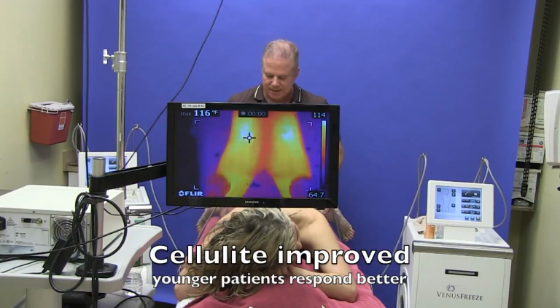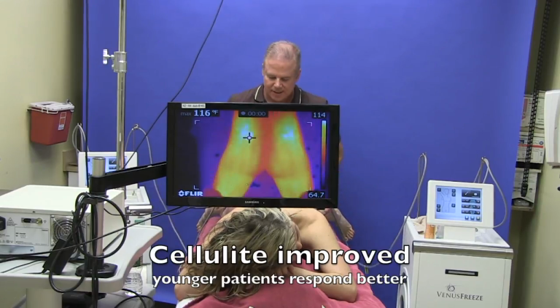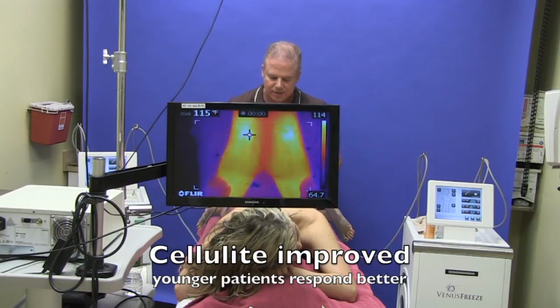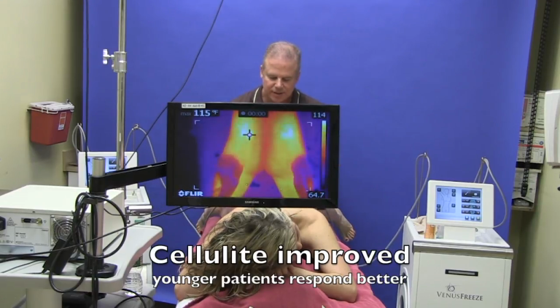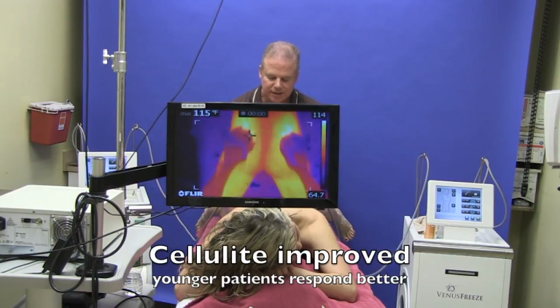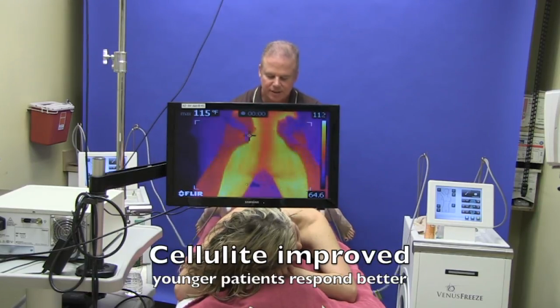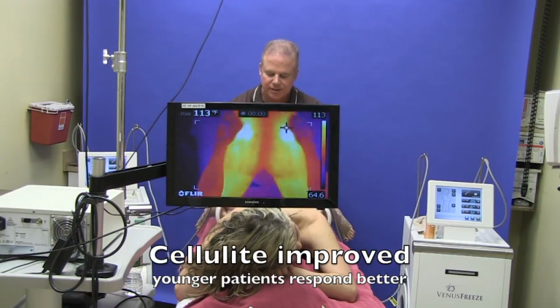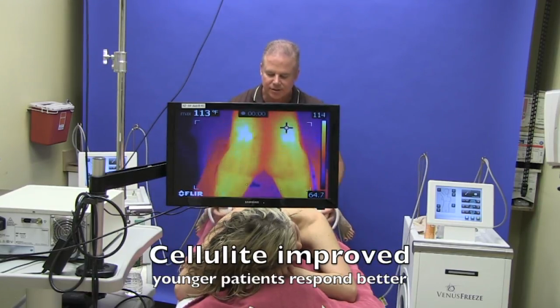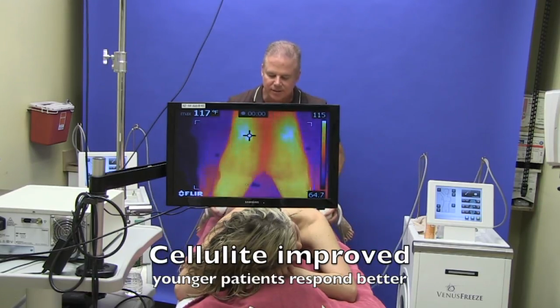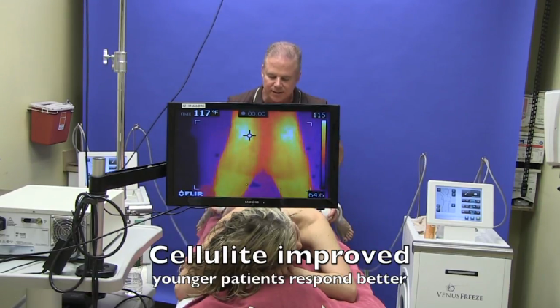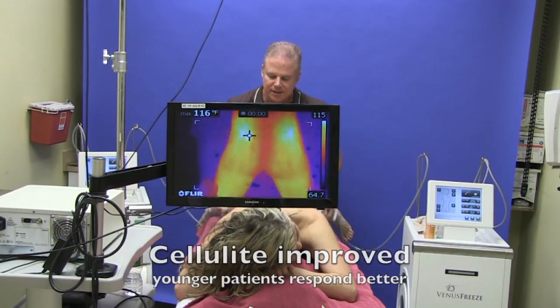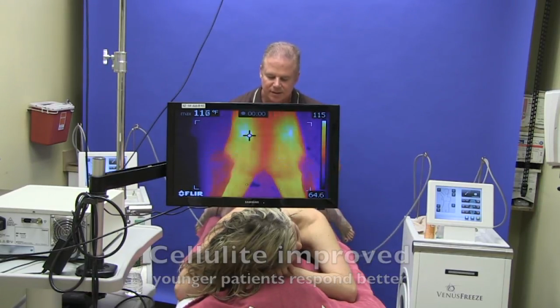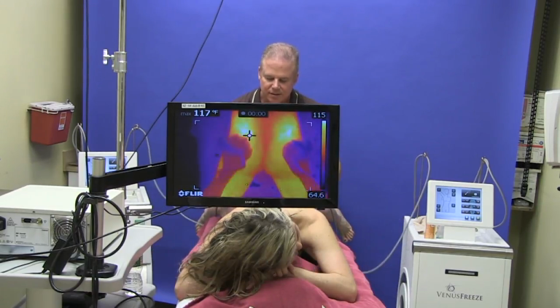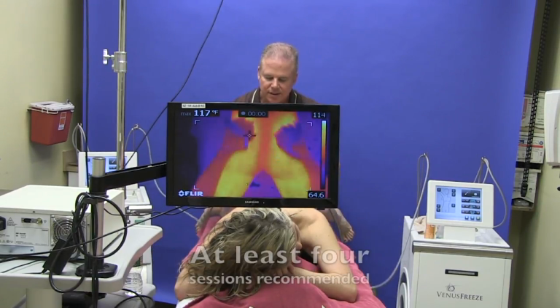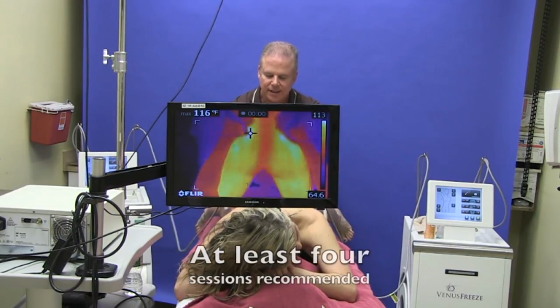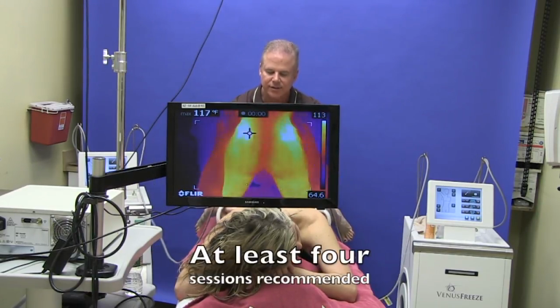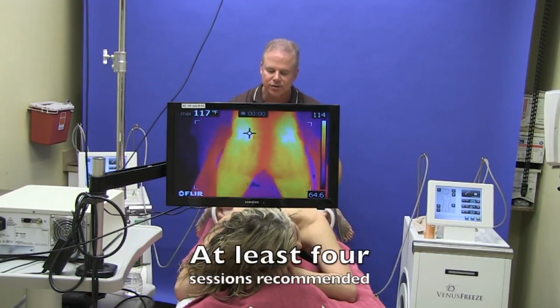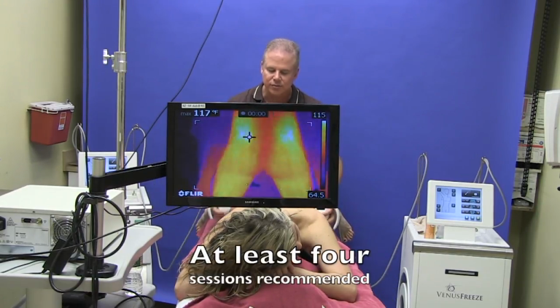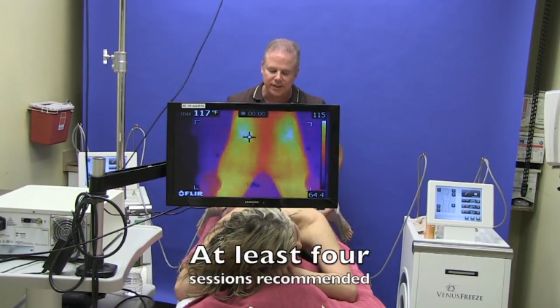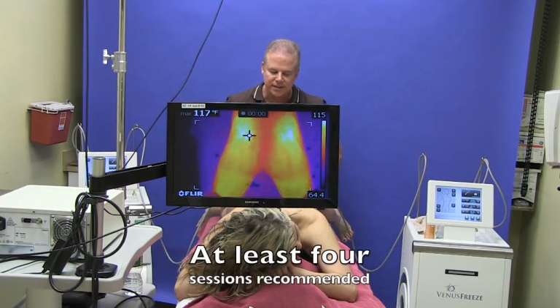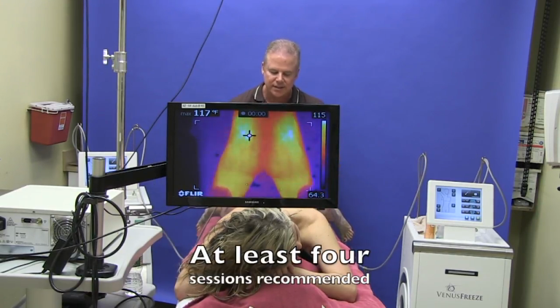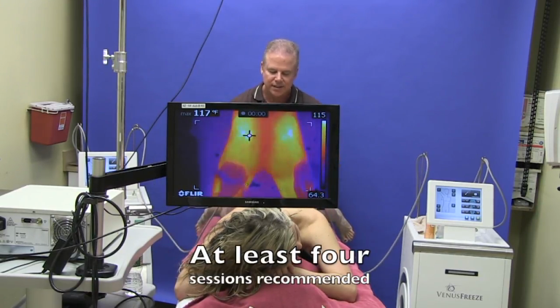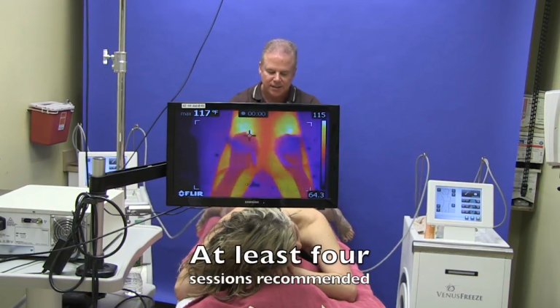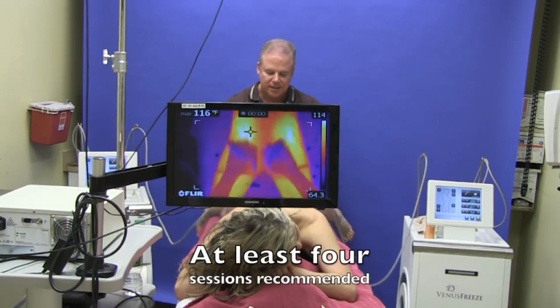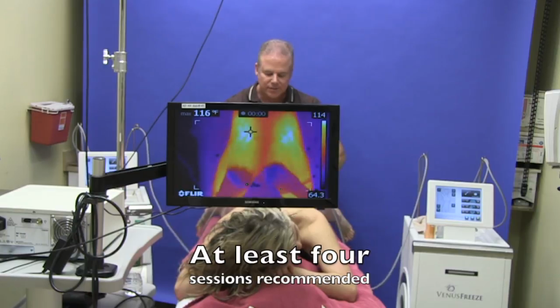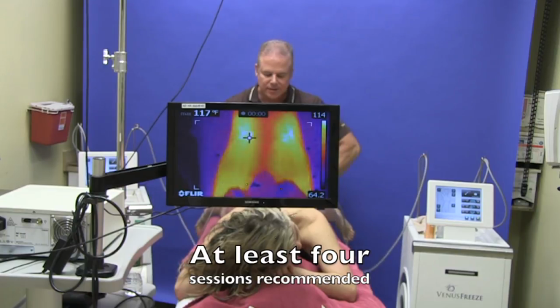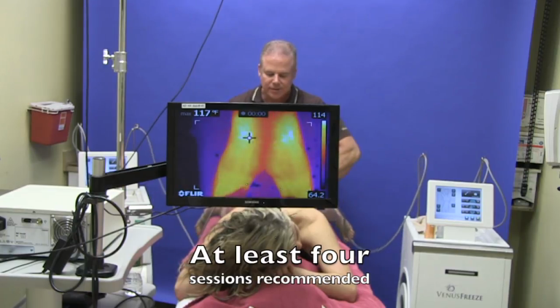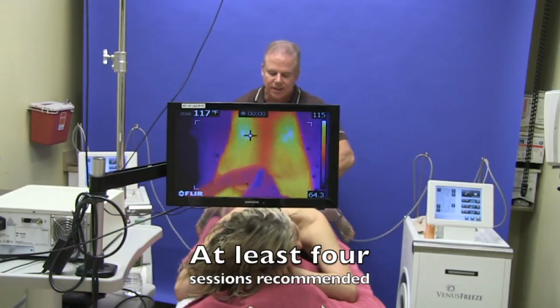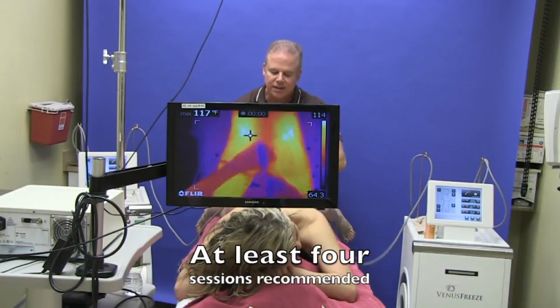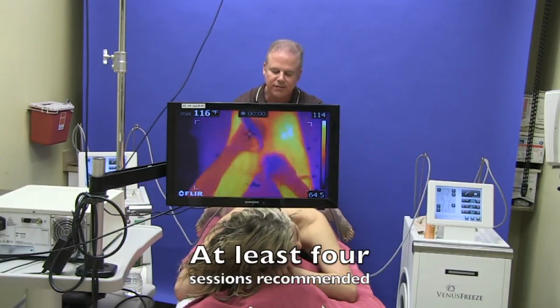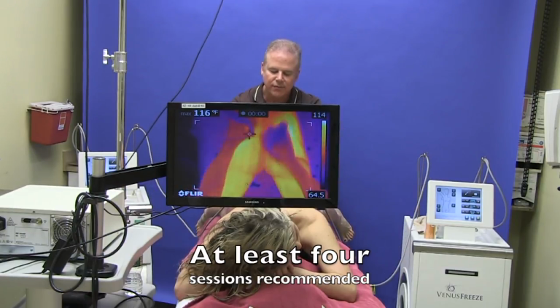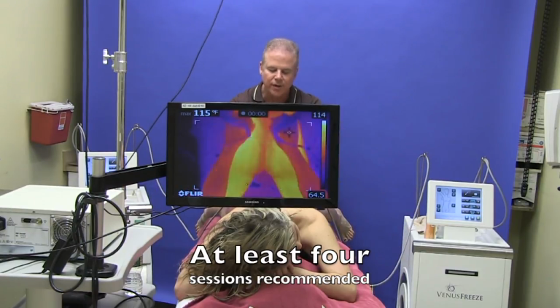You do these as a series of treatments, usually every two weeks, and you want to do at least four.